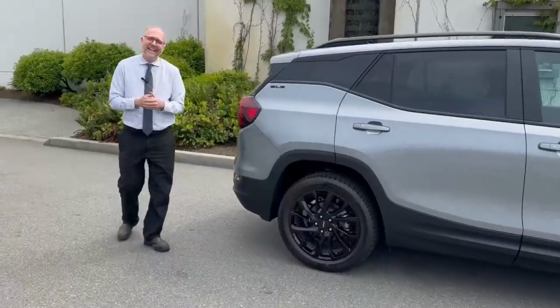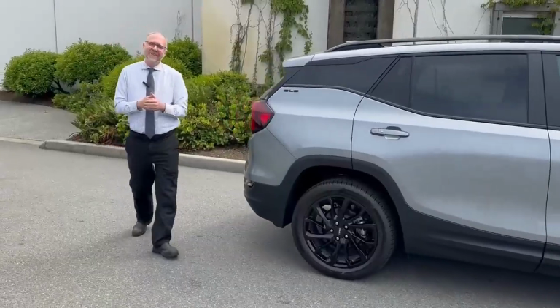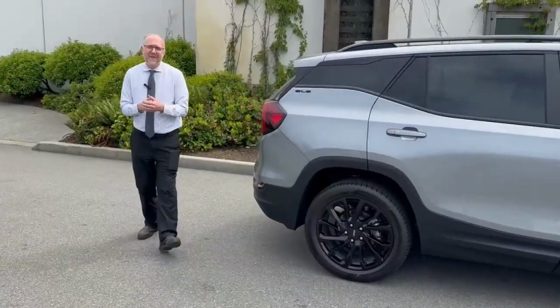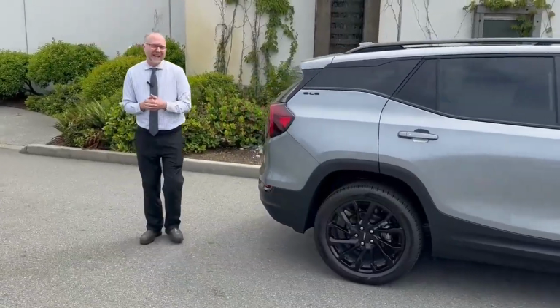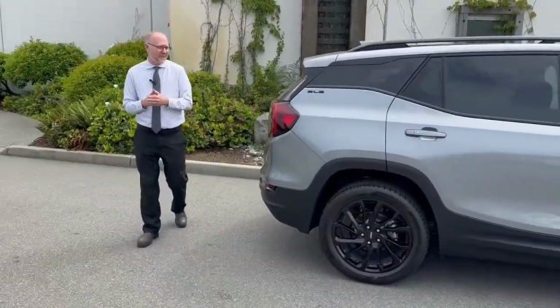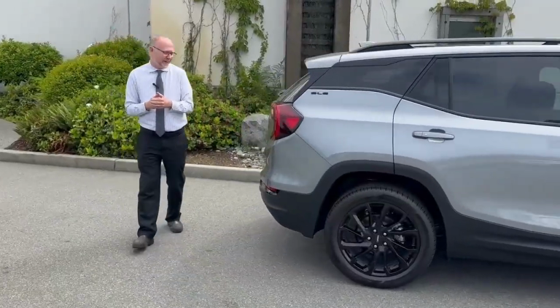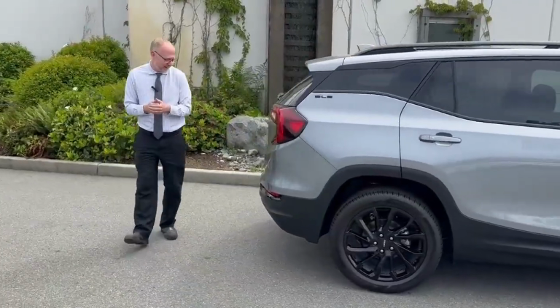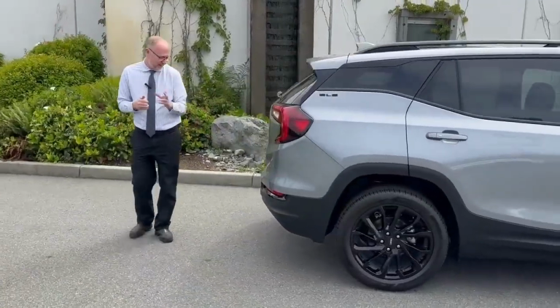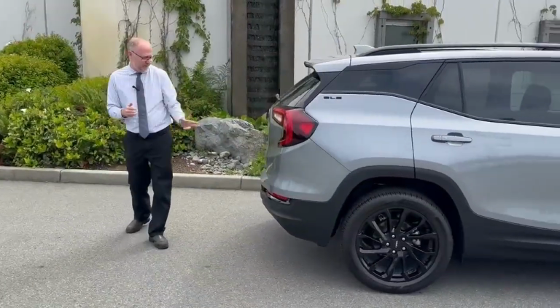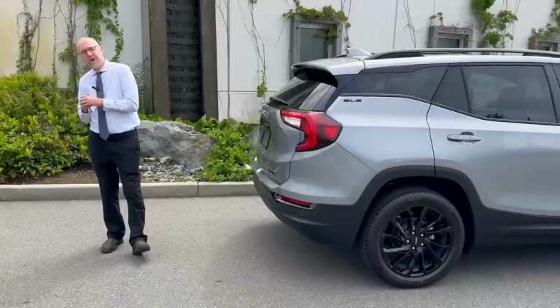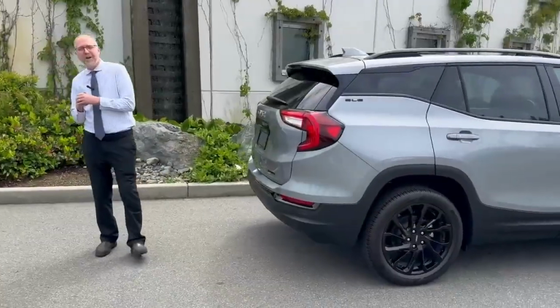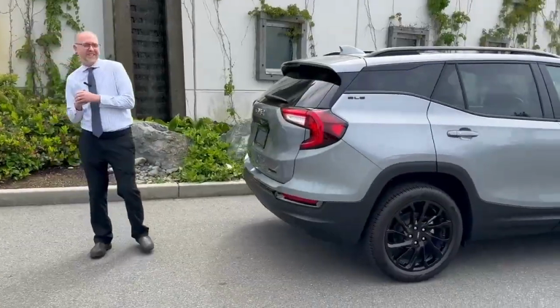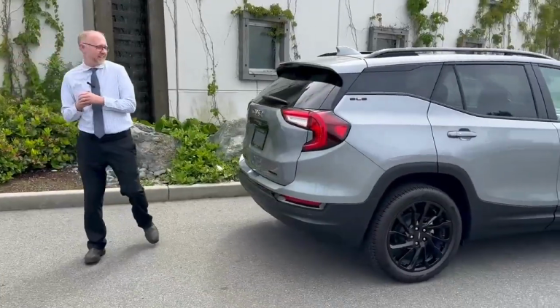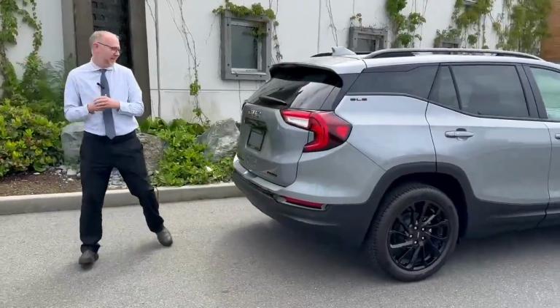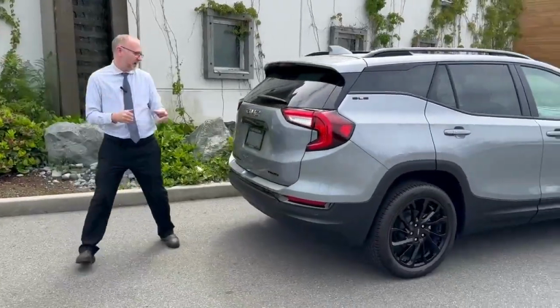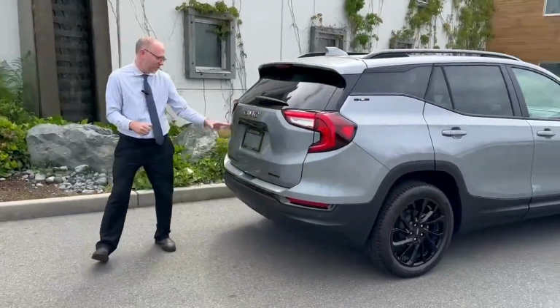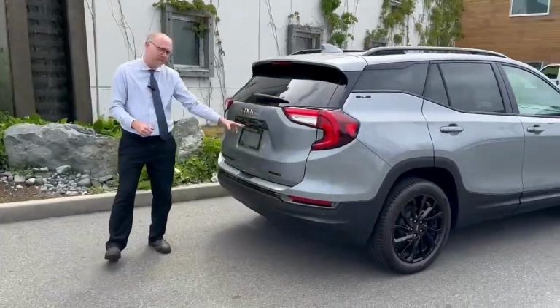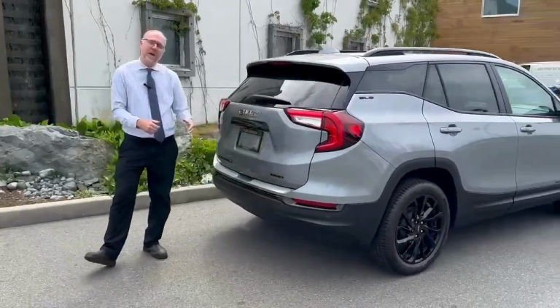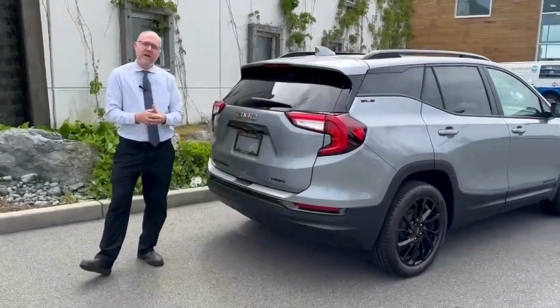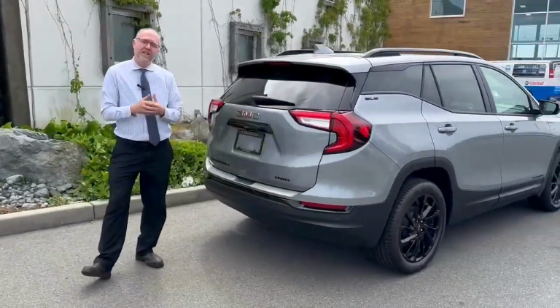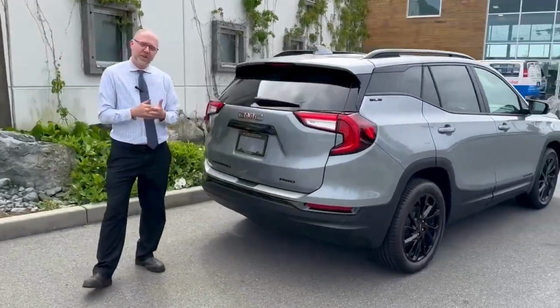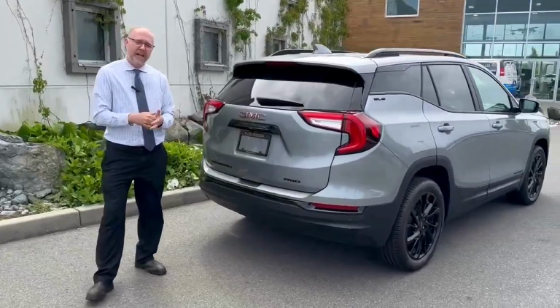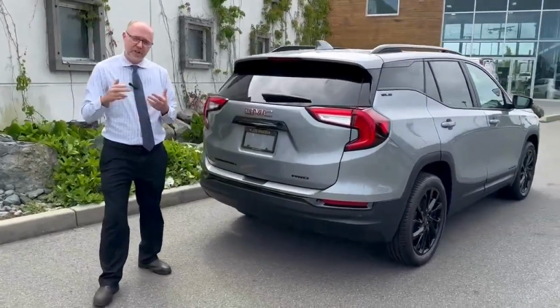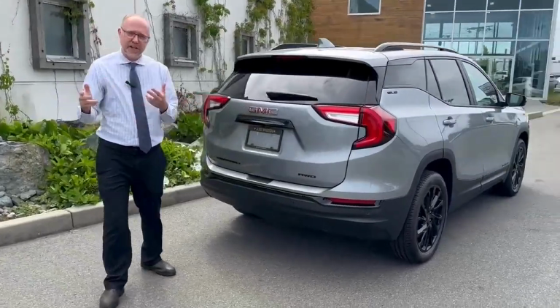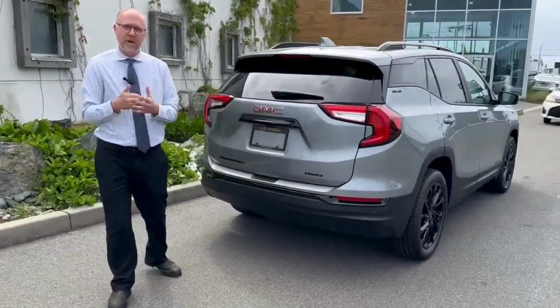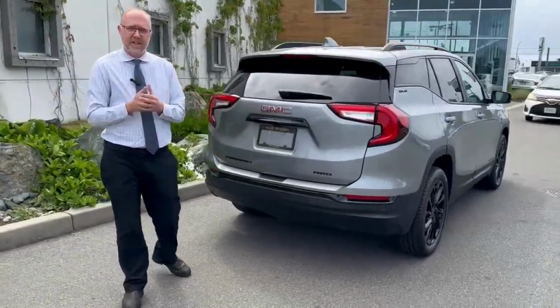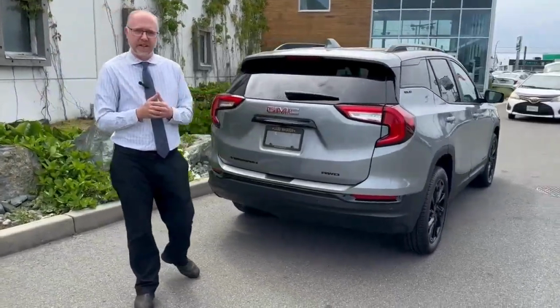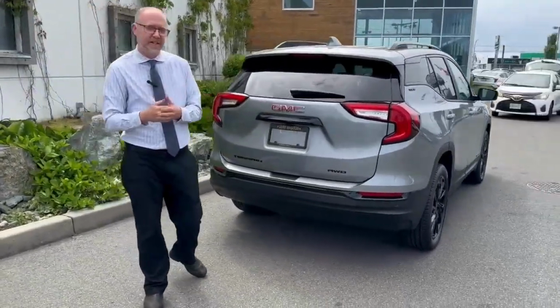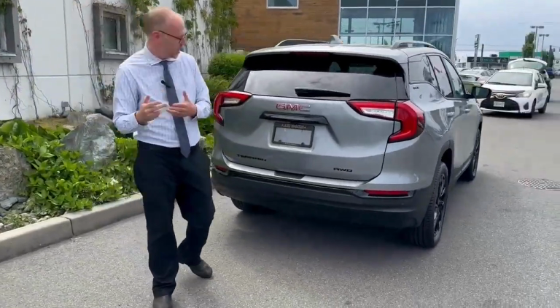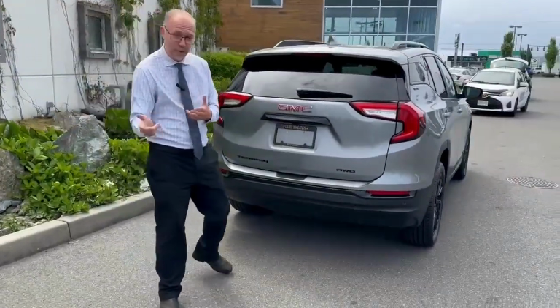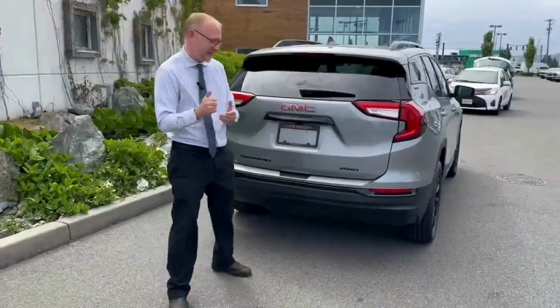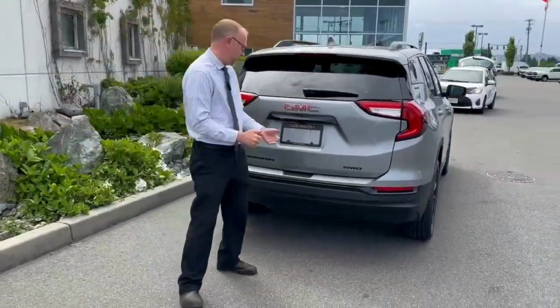Coming around to the back here we've got a rear park assist and your backup camera, so again you're not going to run into things that you can't see.